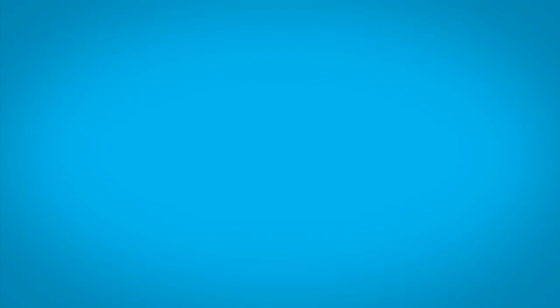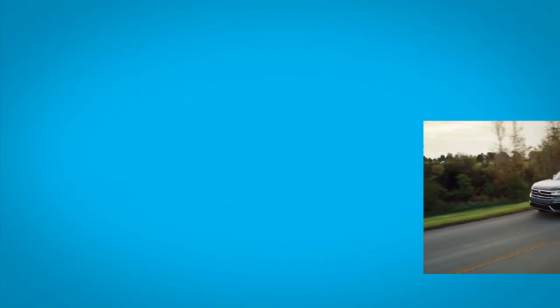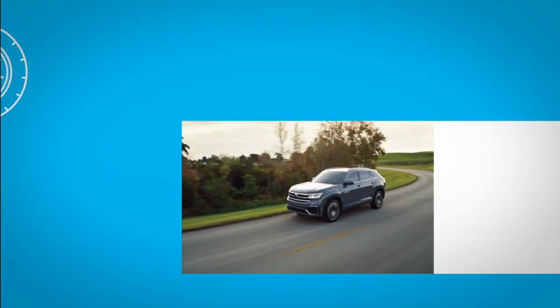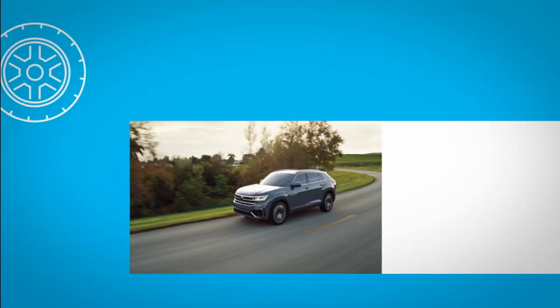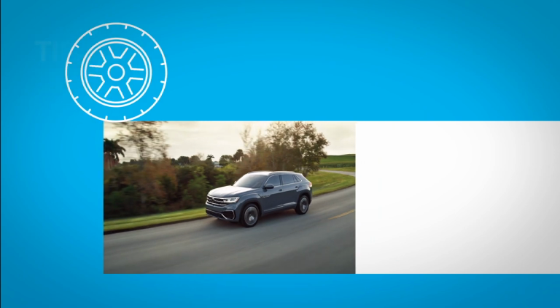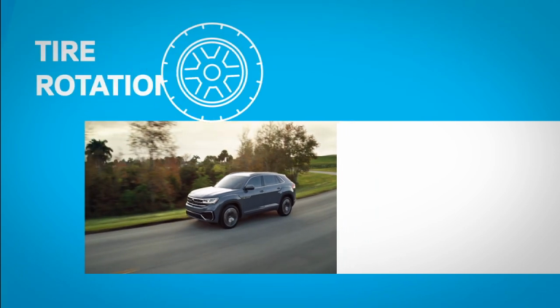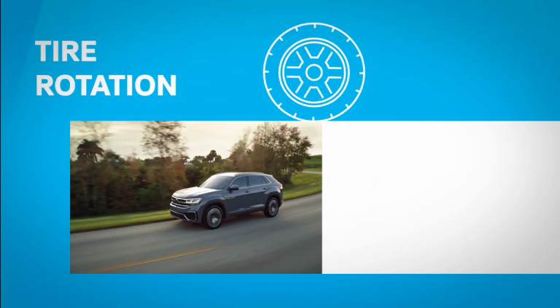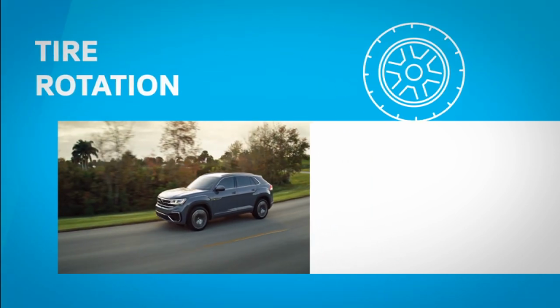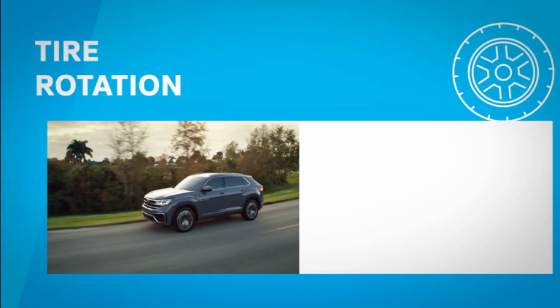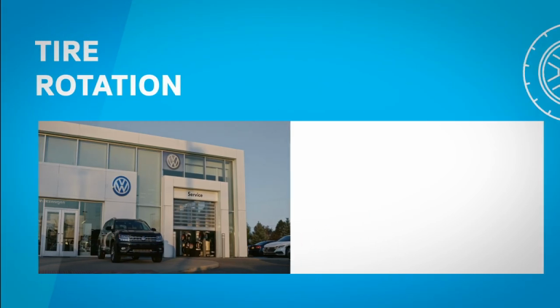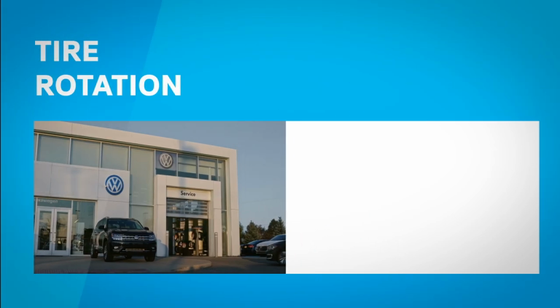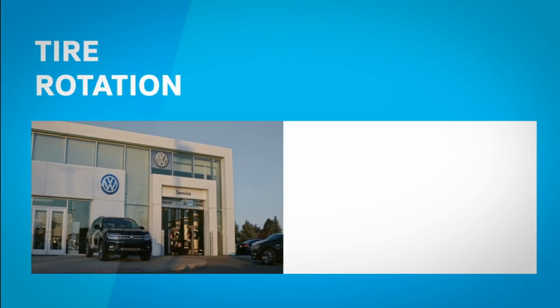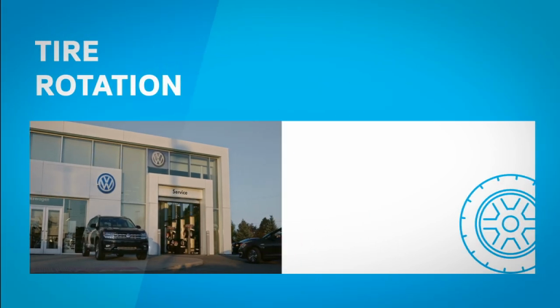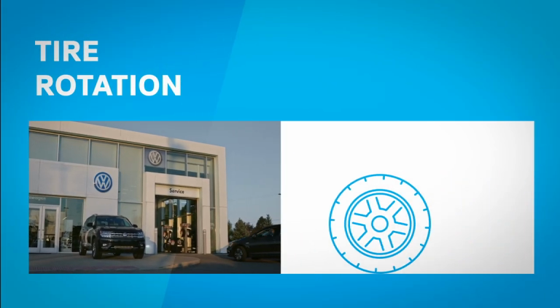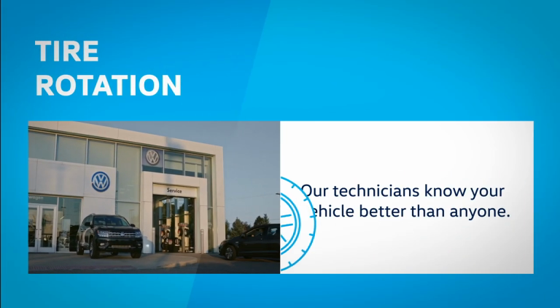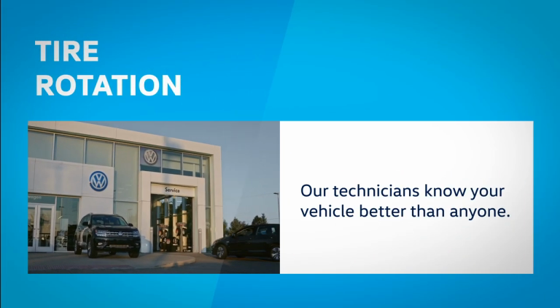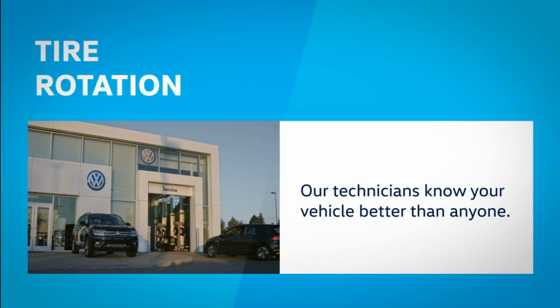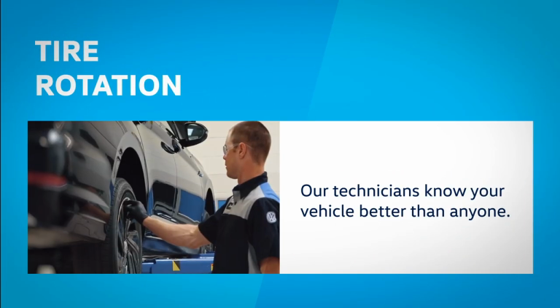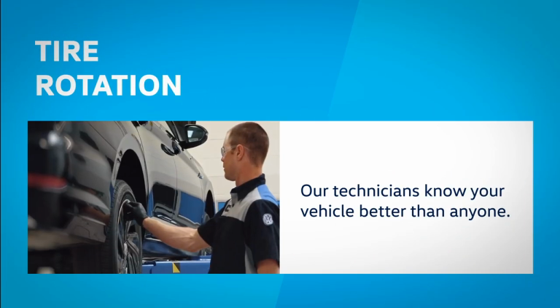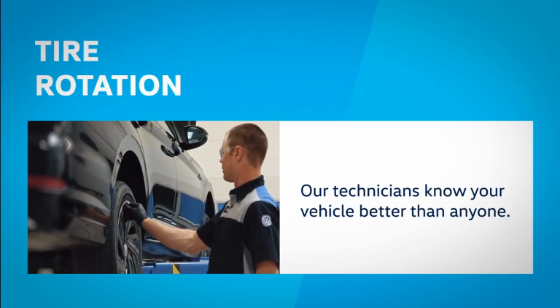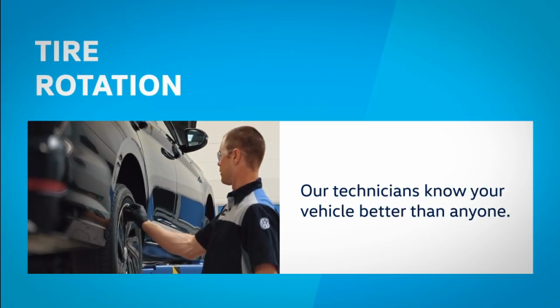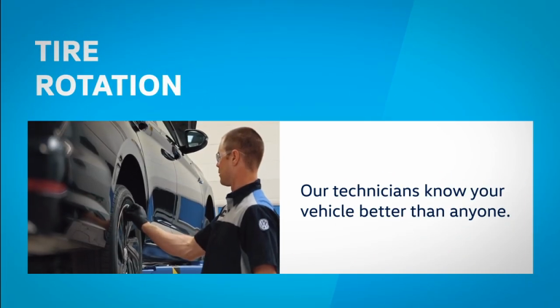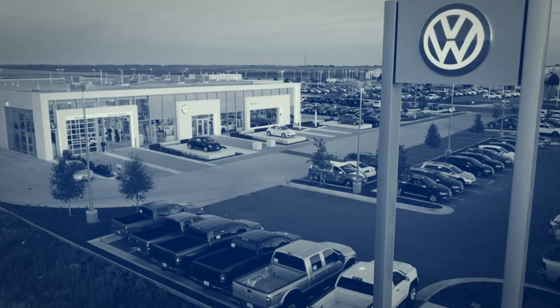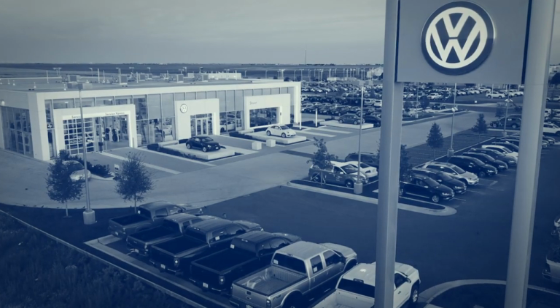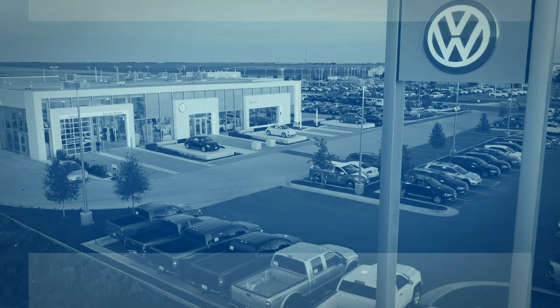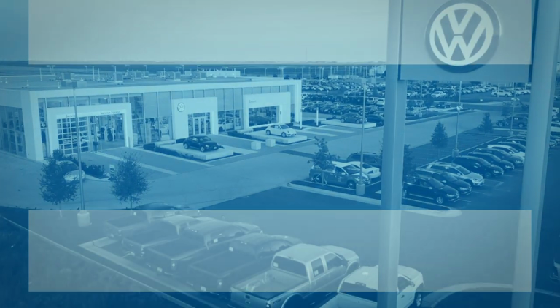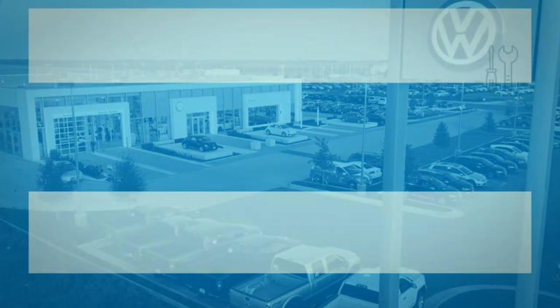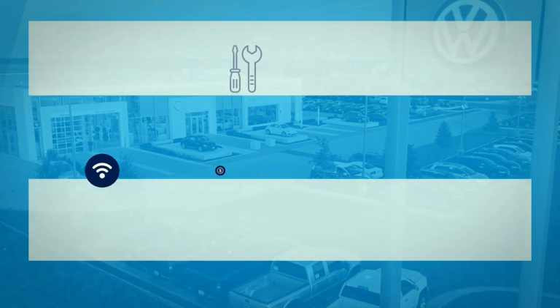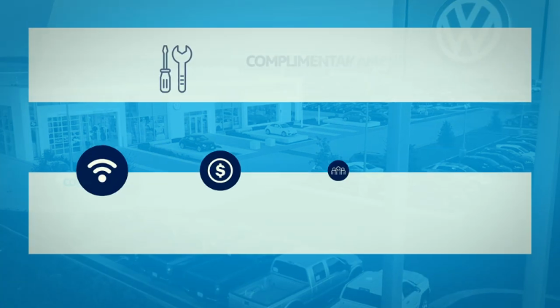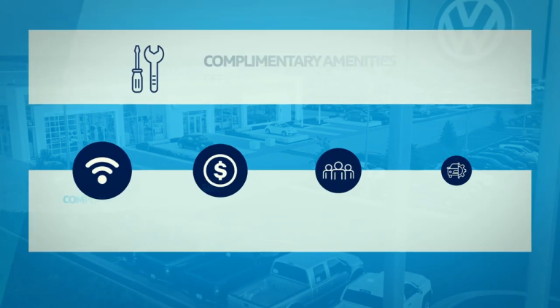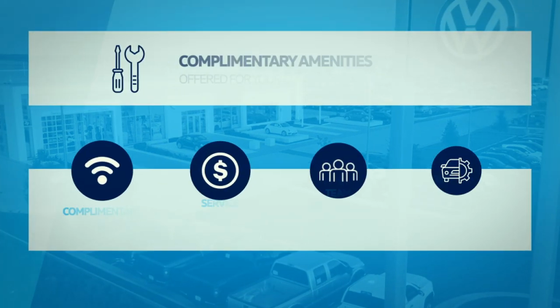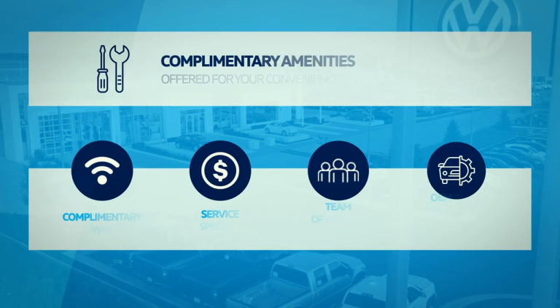At Street Volkswagen, our technicians know your vehicle better than anyone. Complimentary amenities are available,